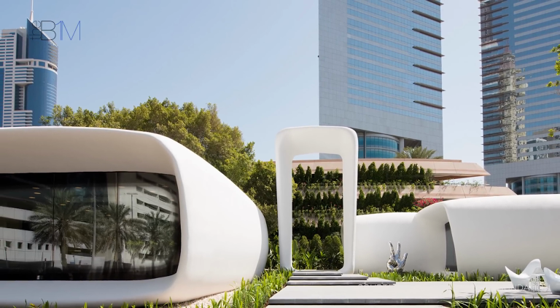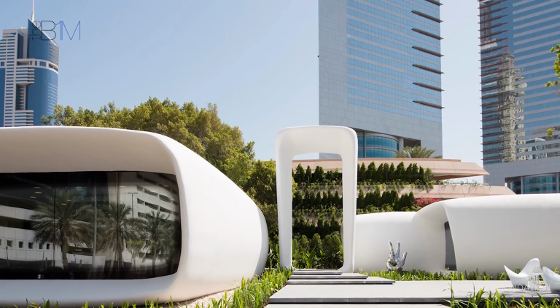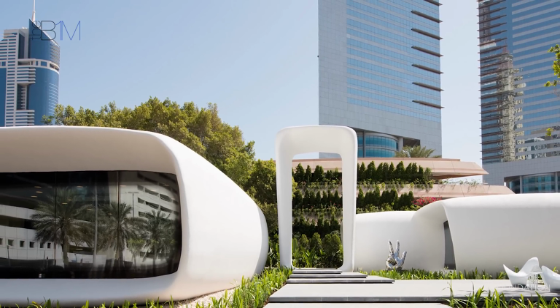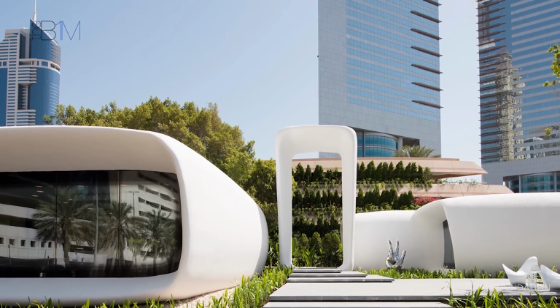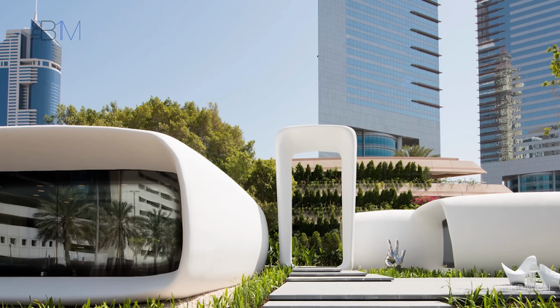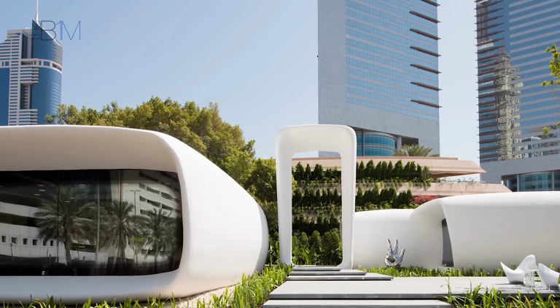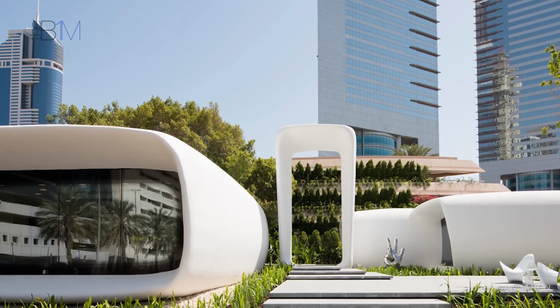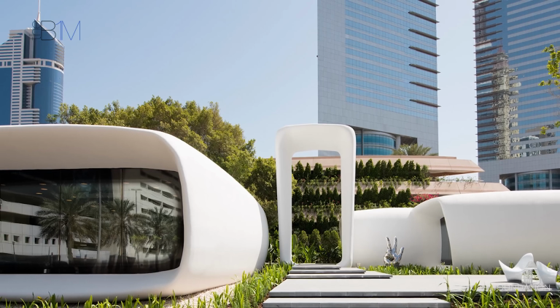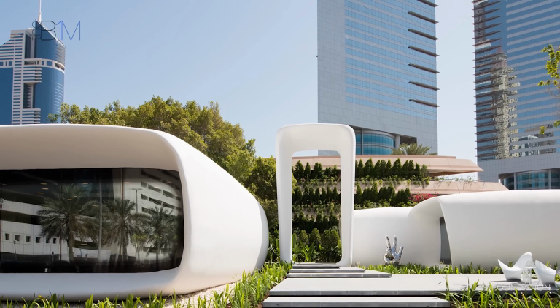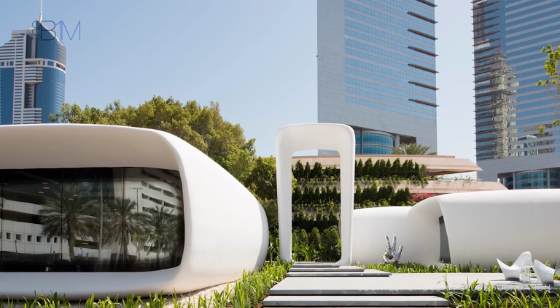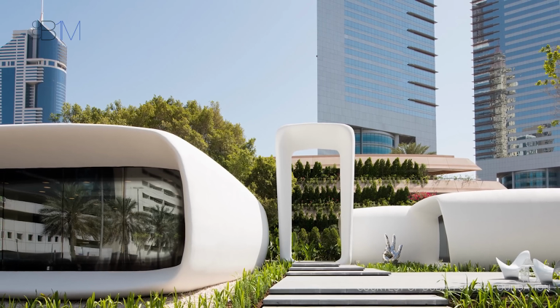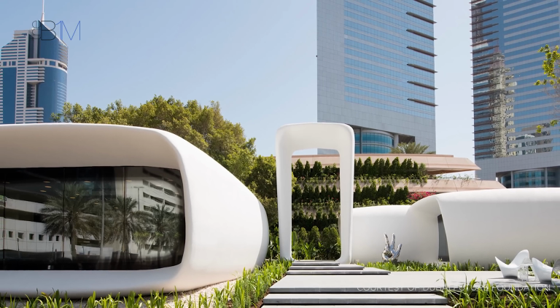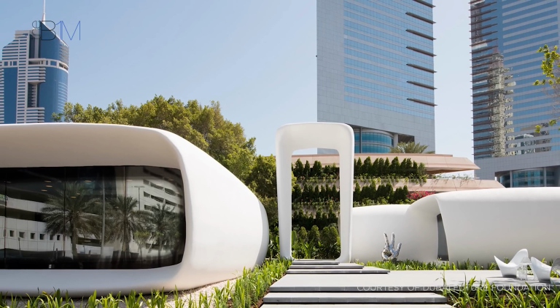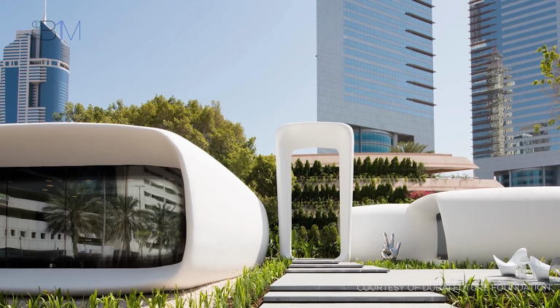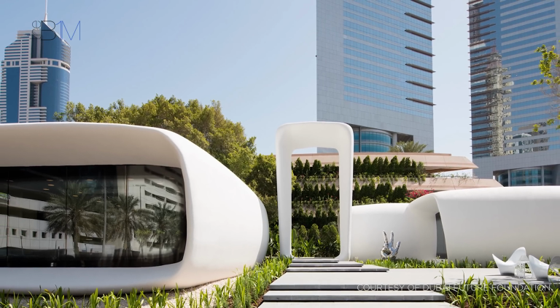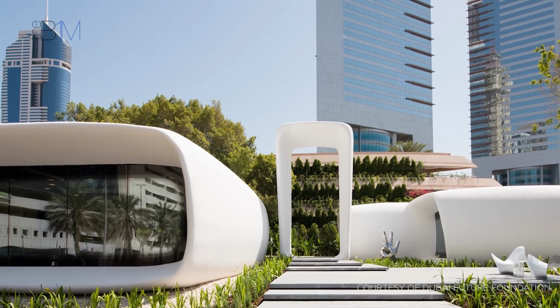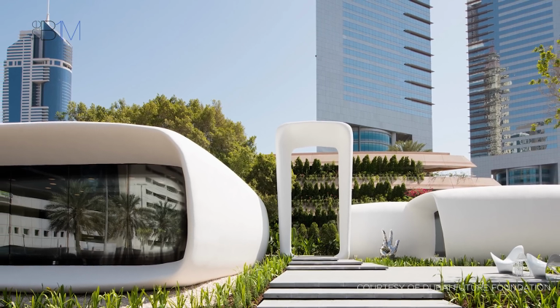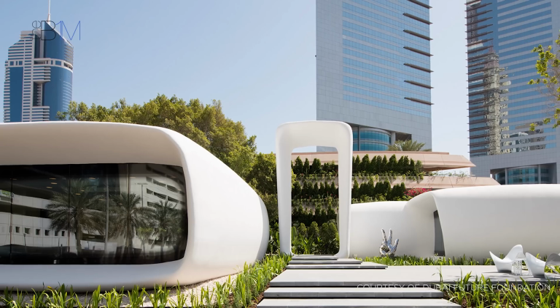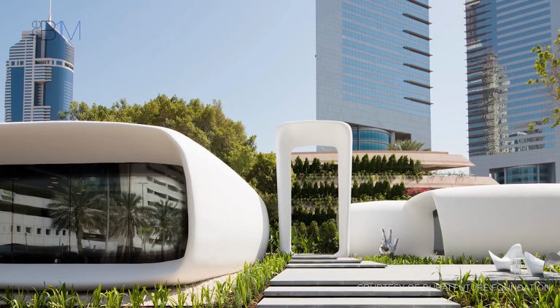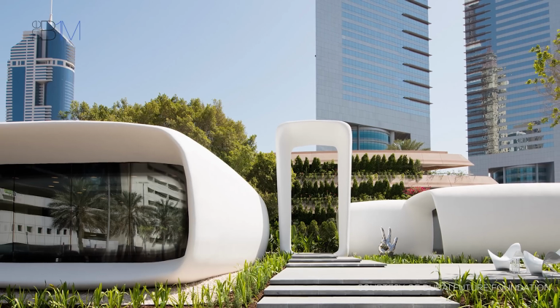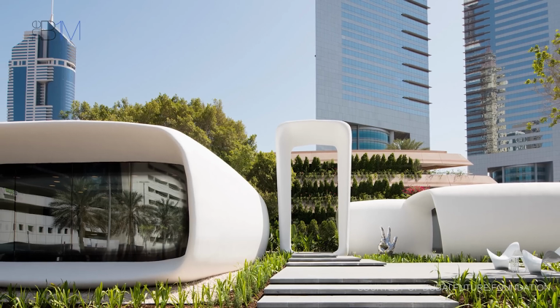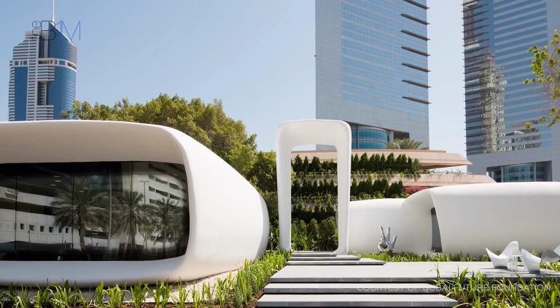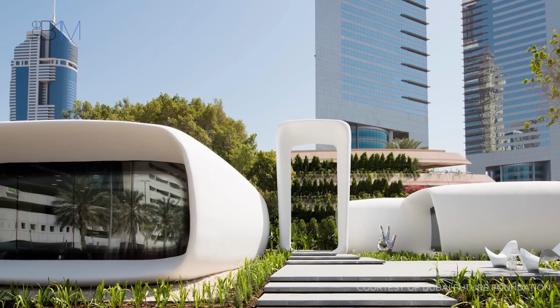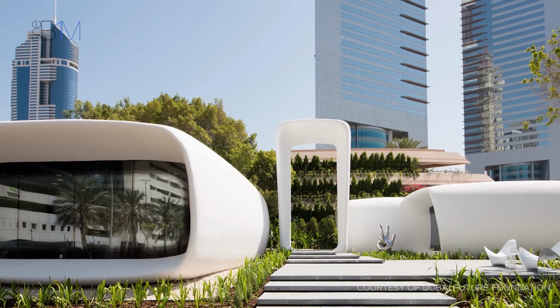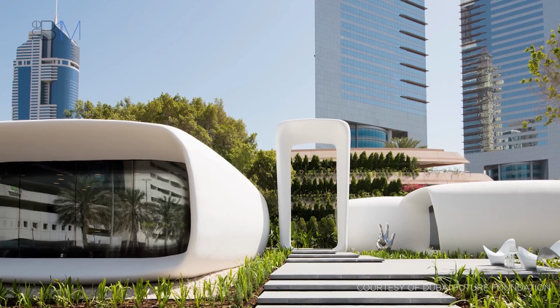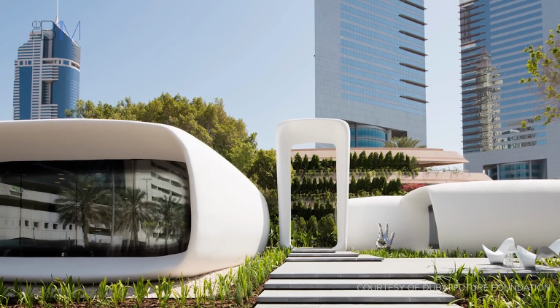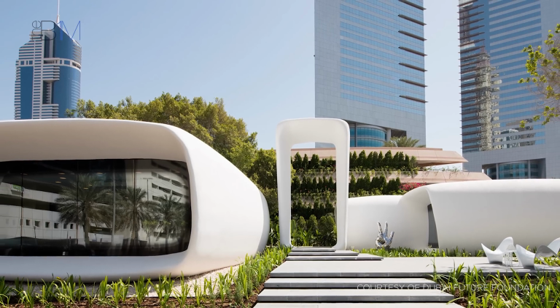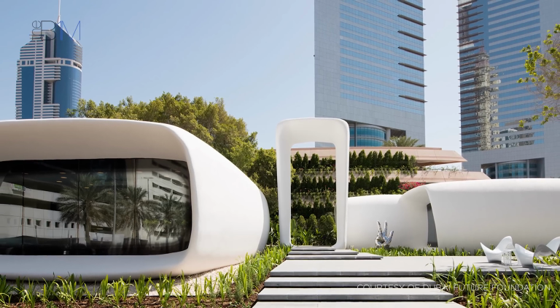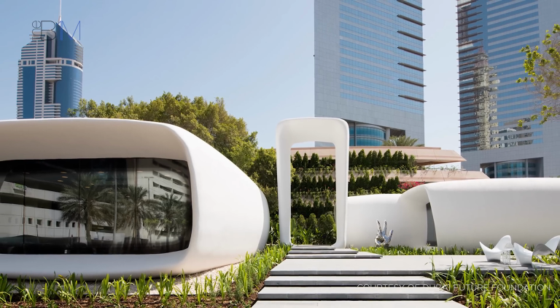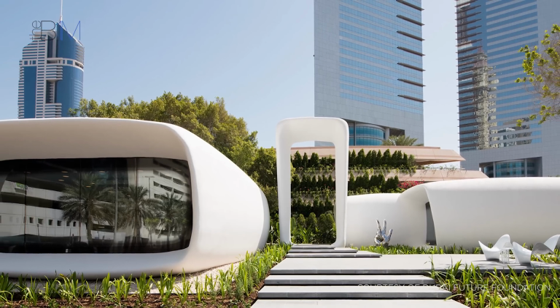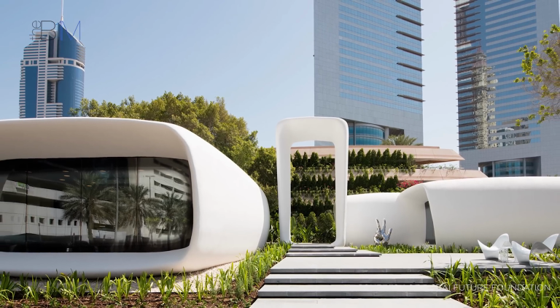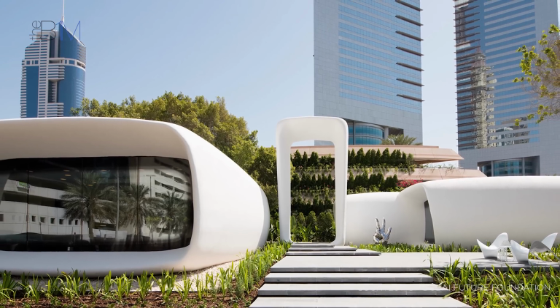The government has announced that it aims to be 3D printing 25% of all new buildings in the Emirate by 2030.